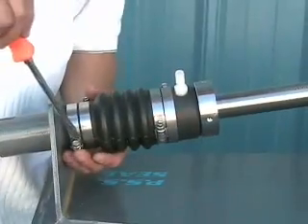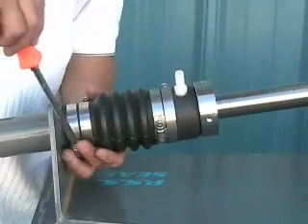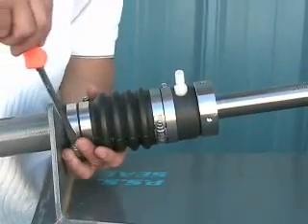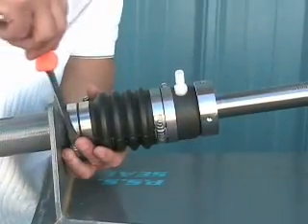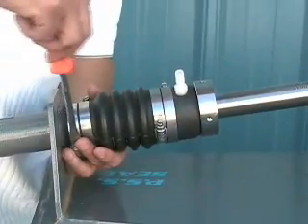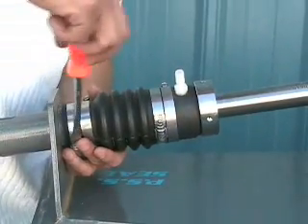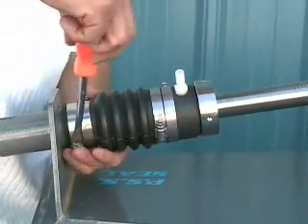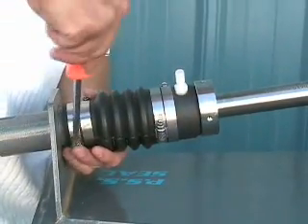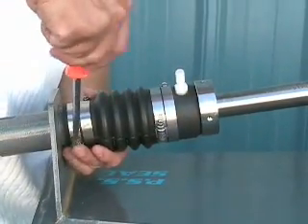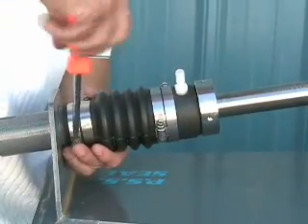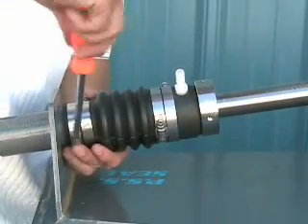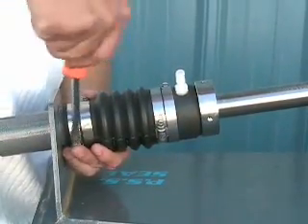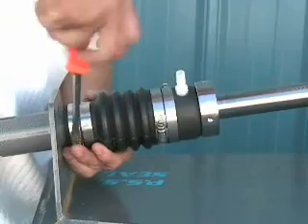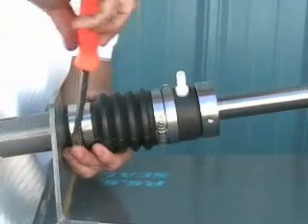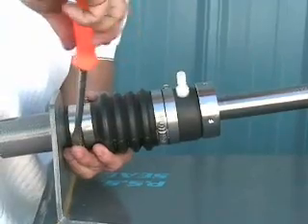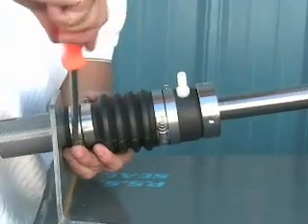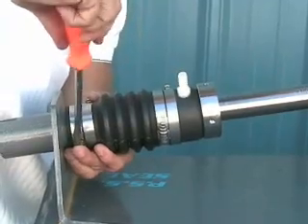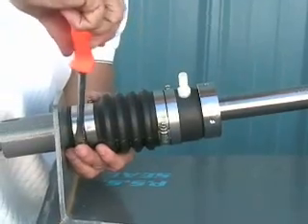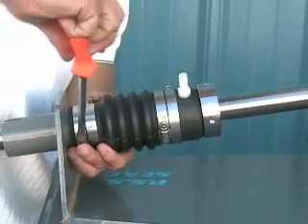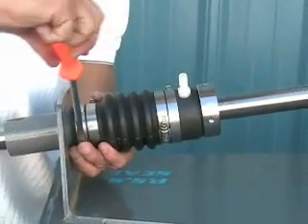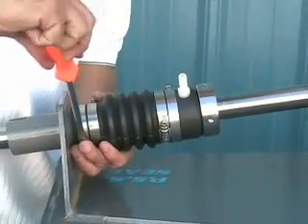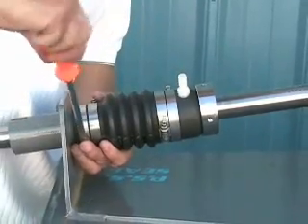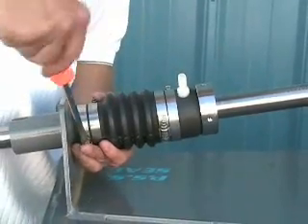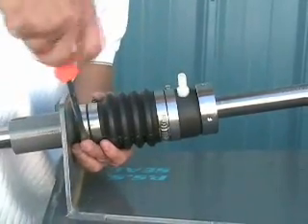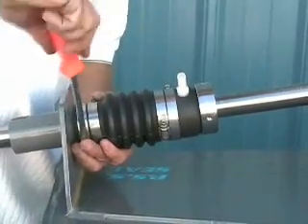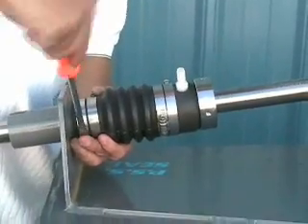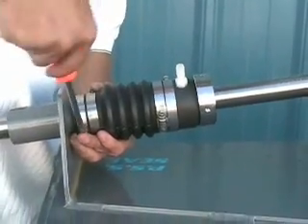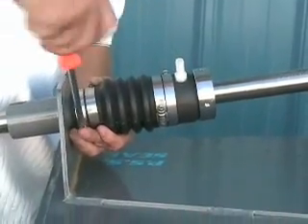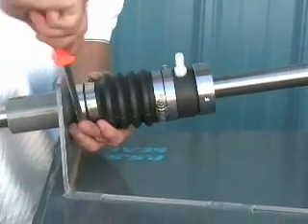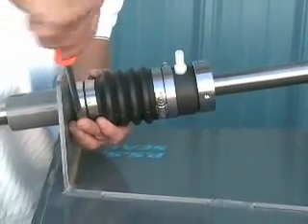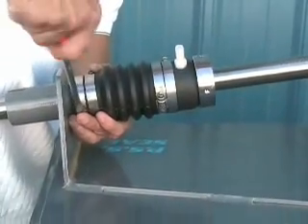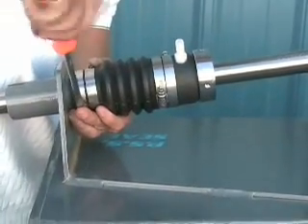You're going to tighten the hose clamps to secure the bellow to the stern tube.